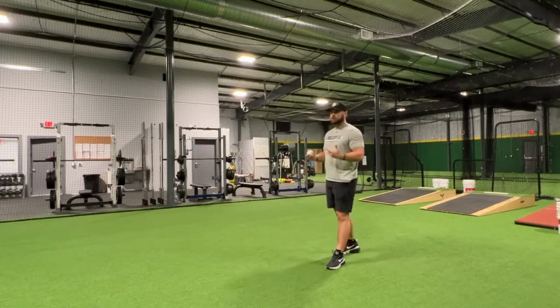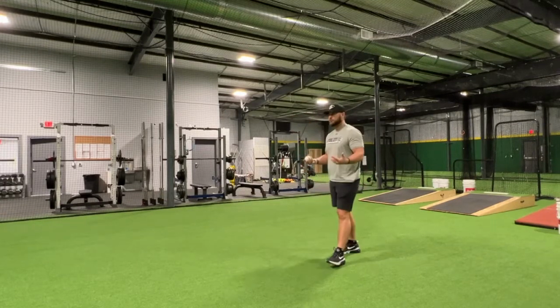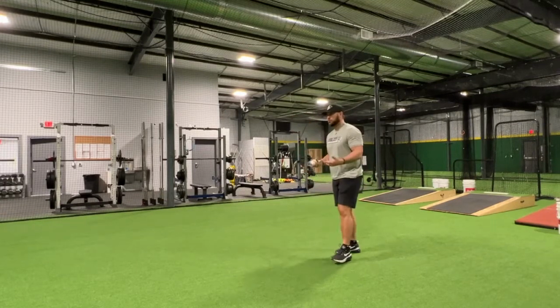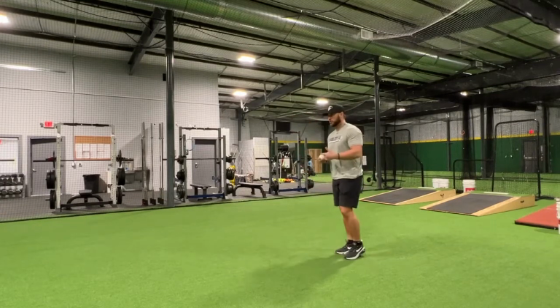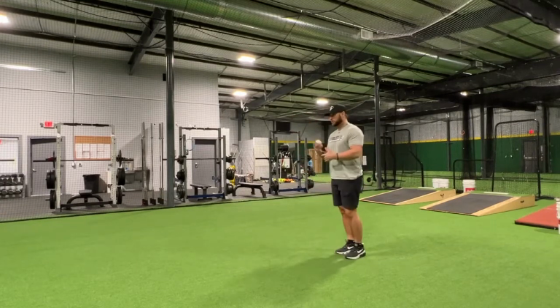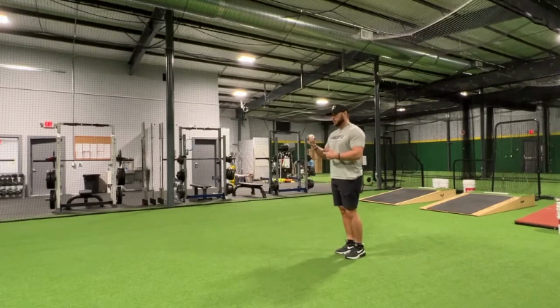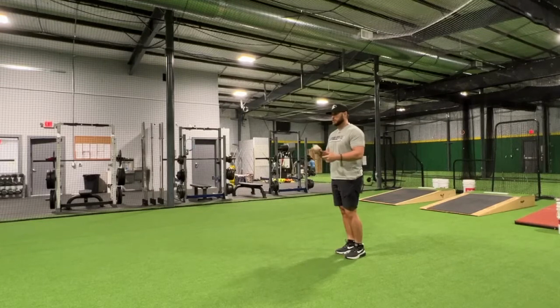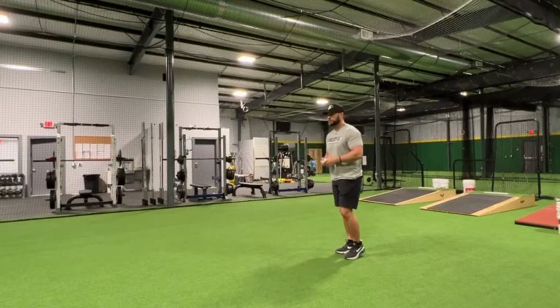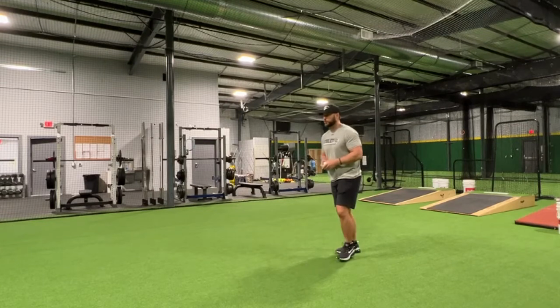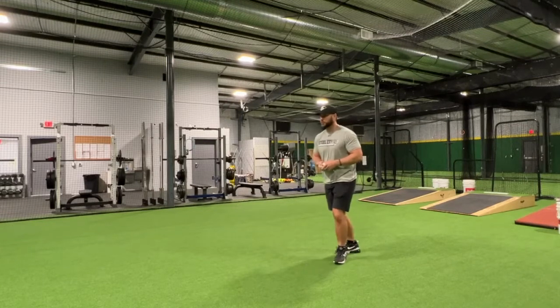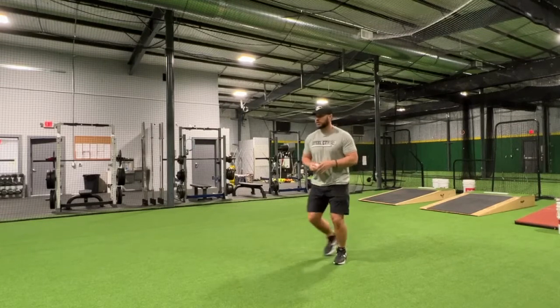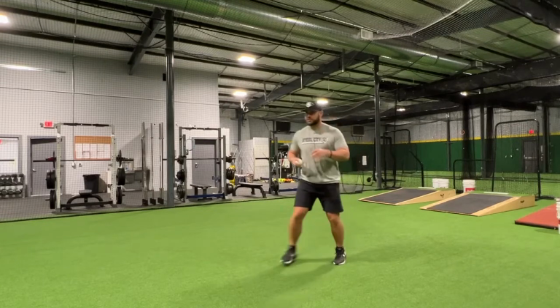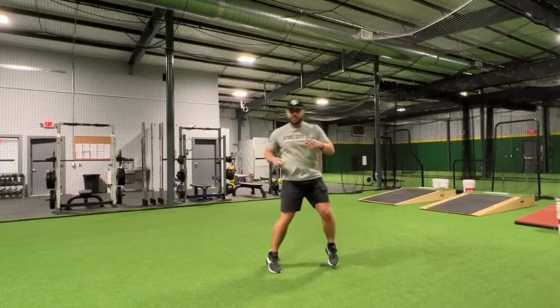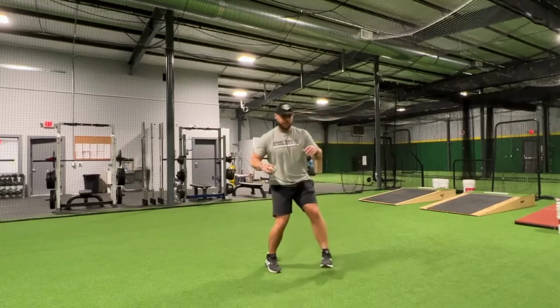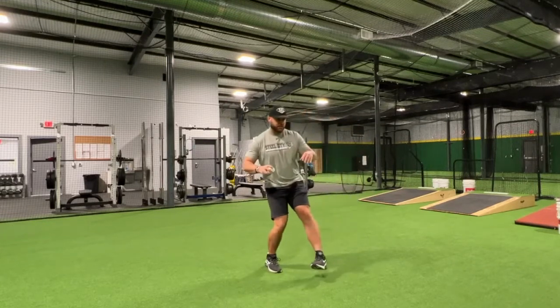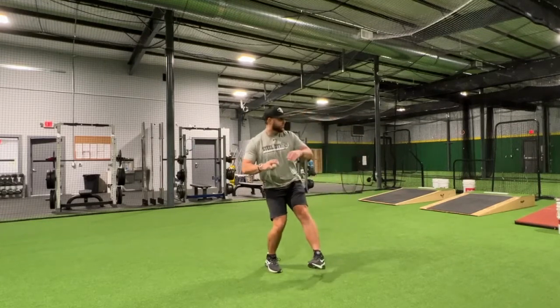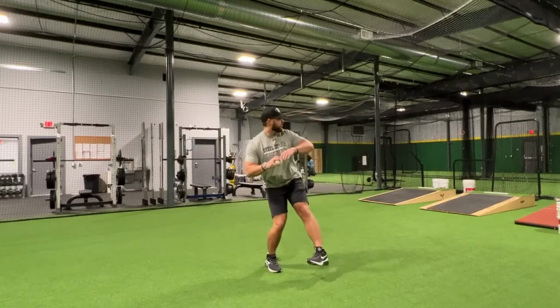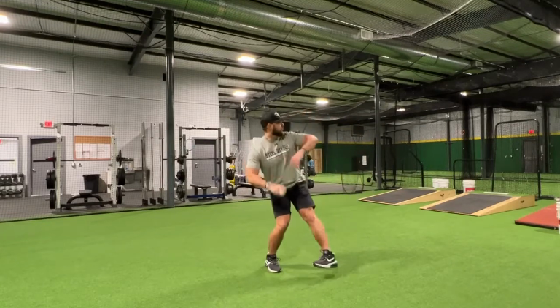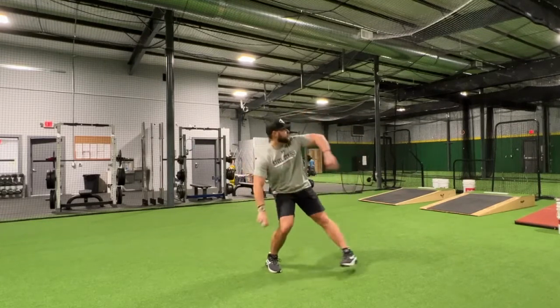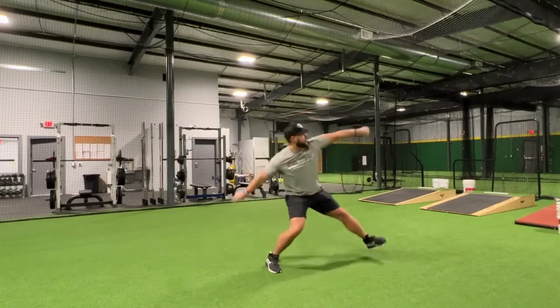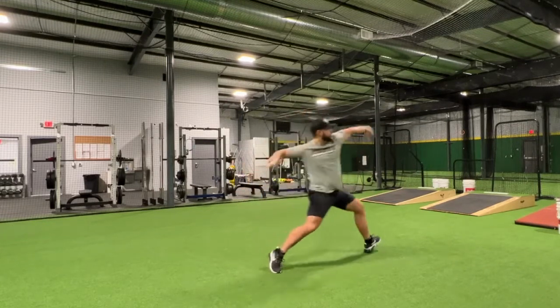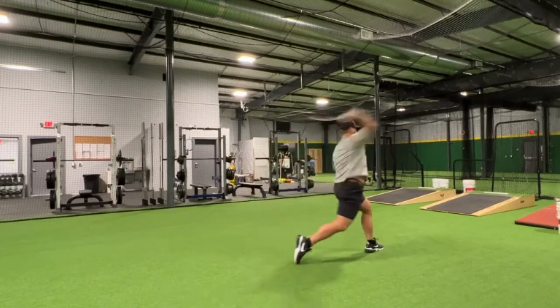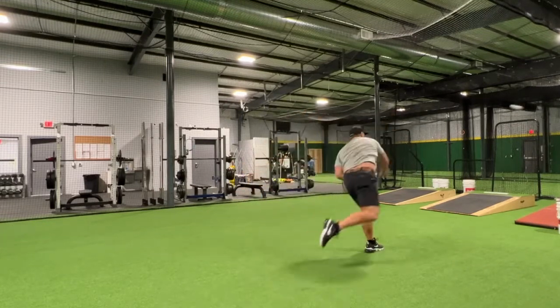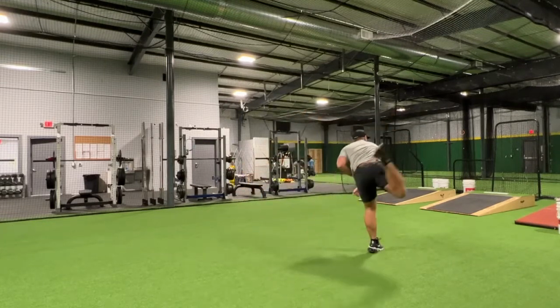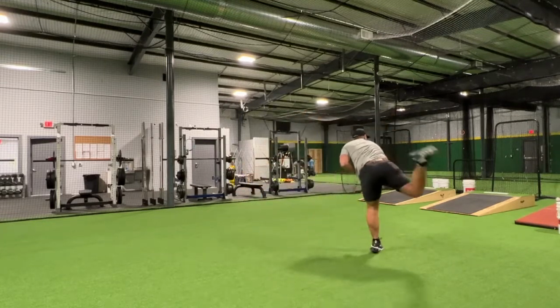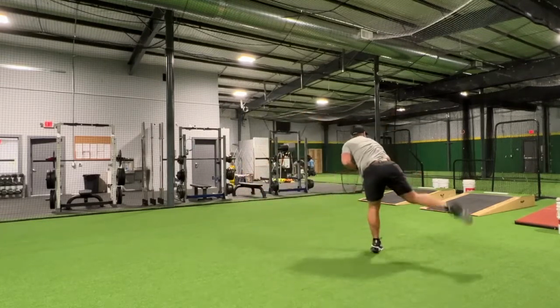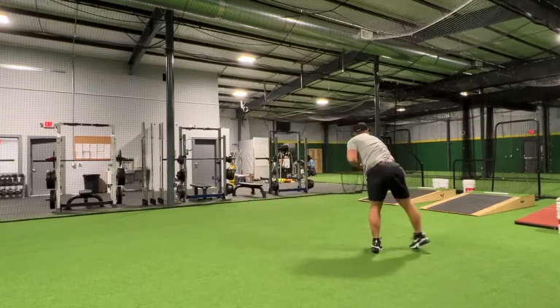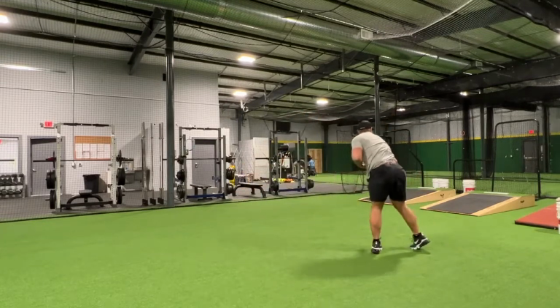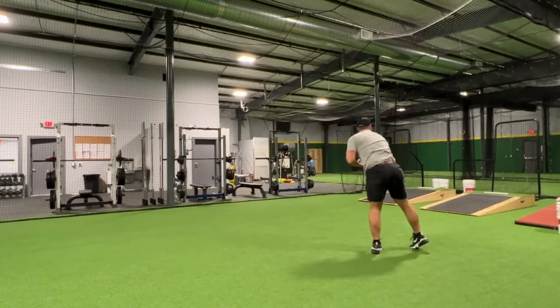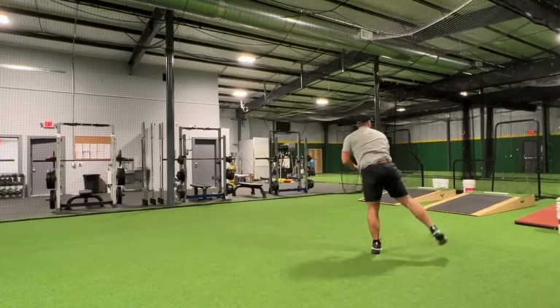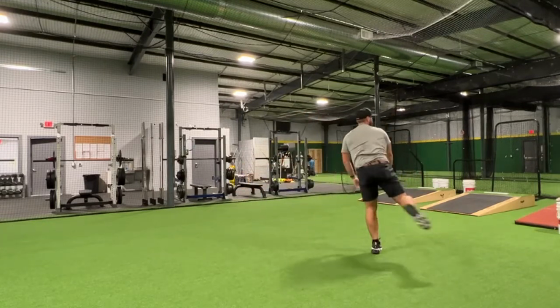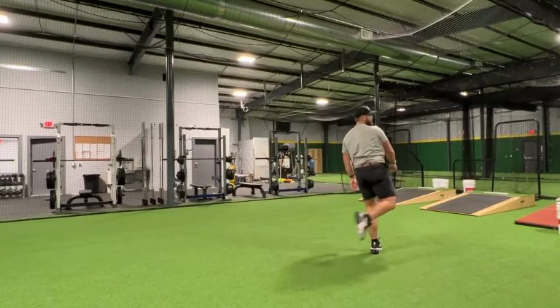So what it looks like is: jump, stick, stay closed, push, plant, come forward and go.